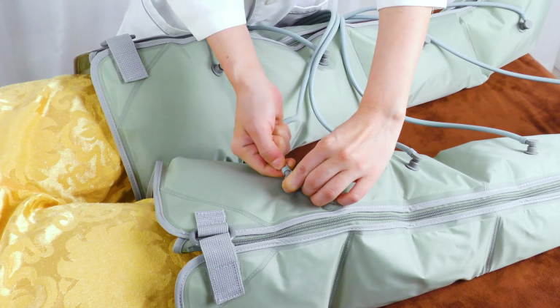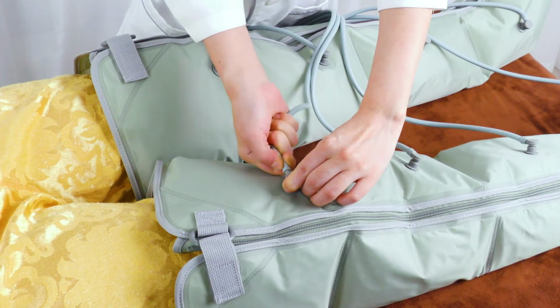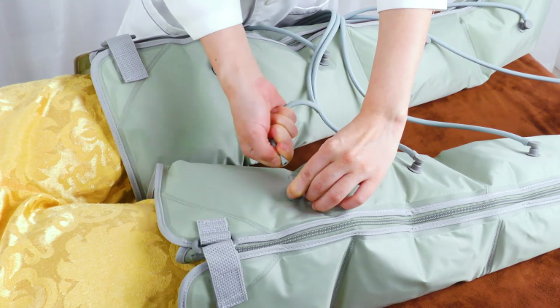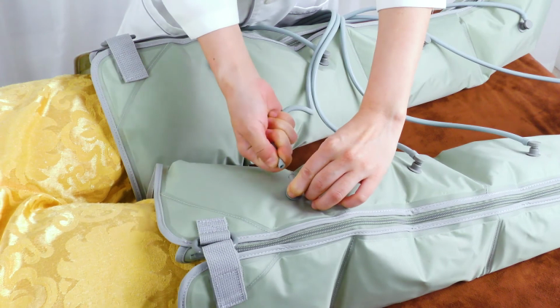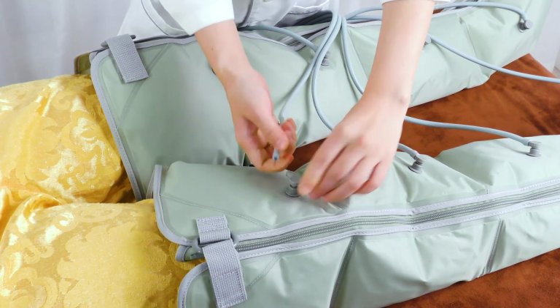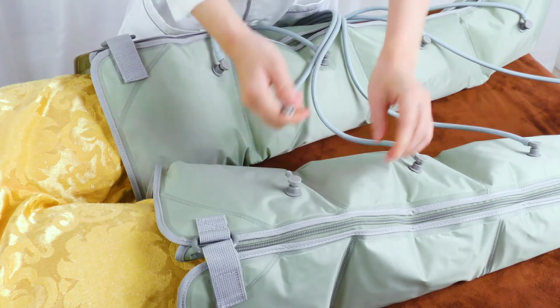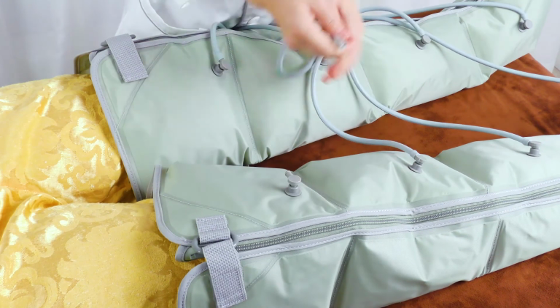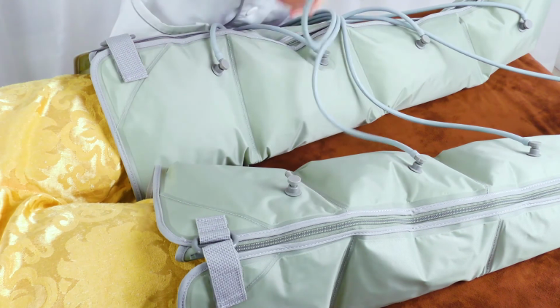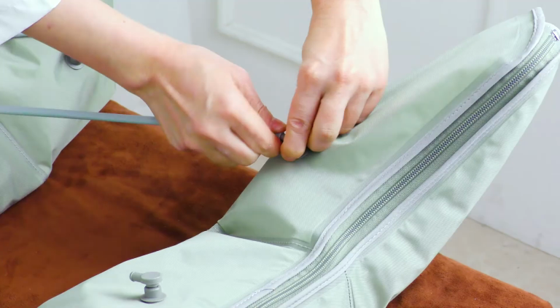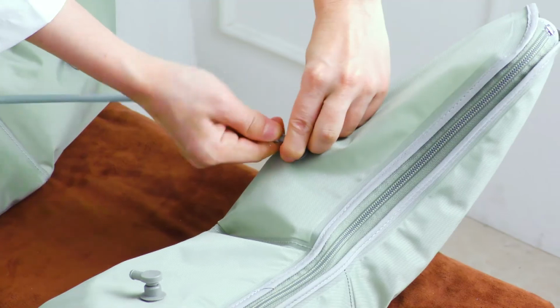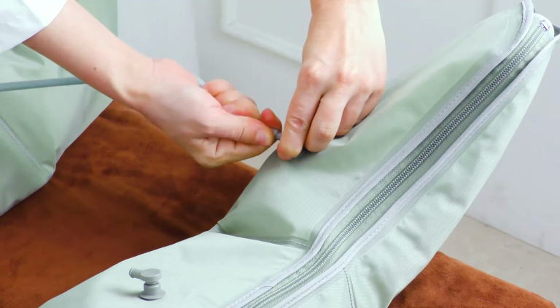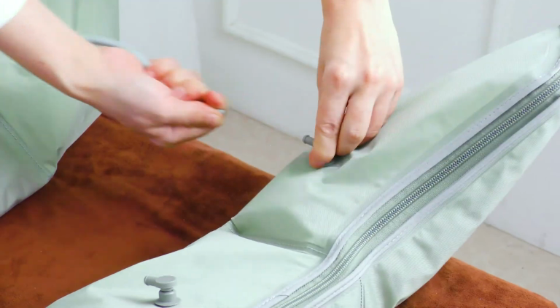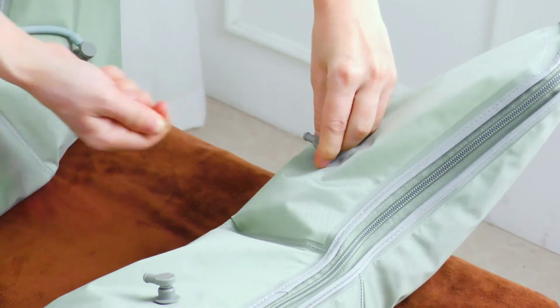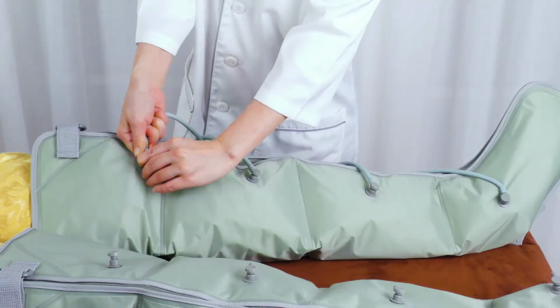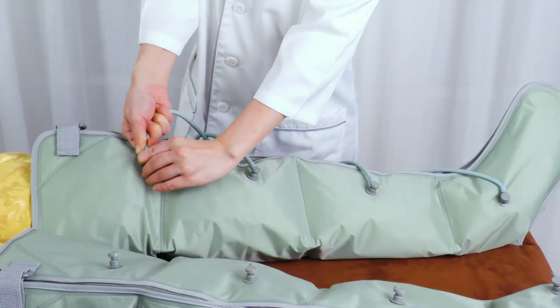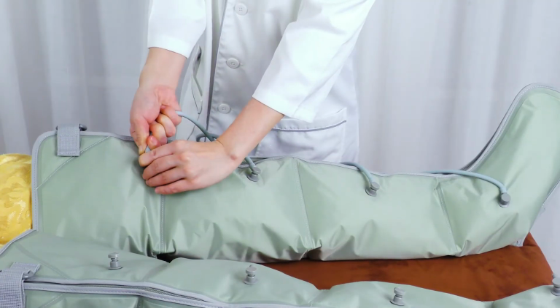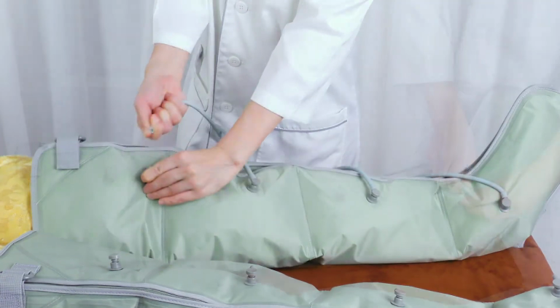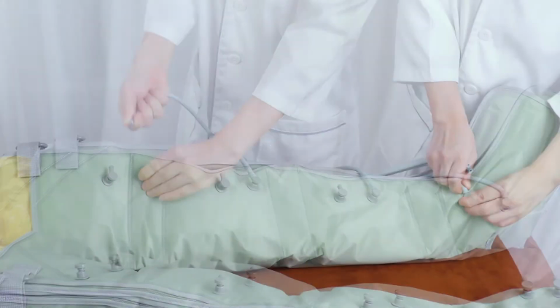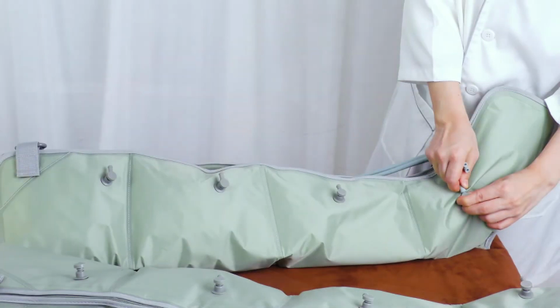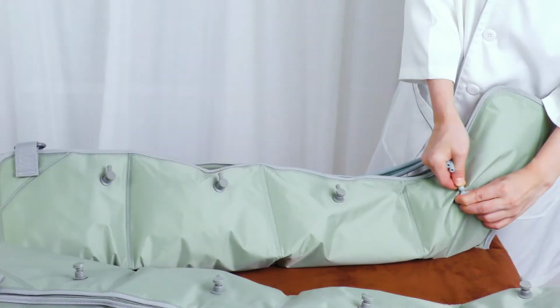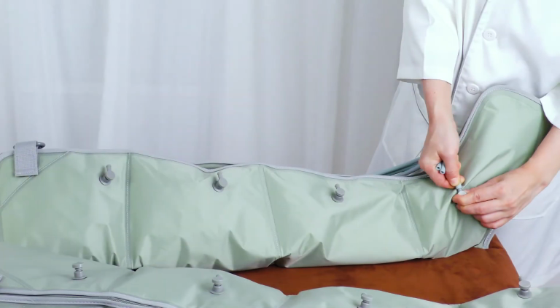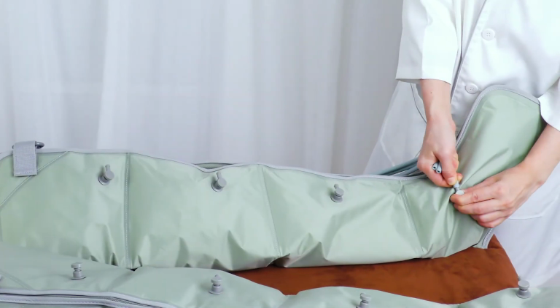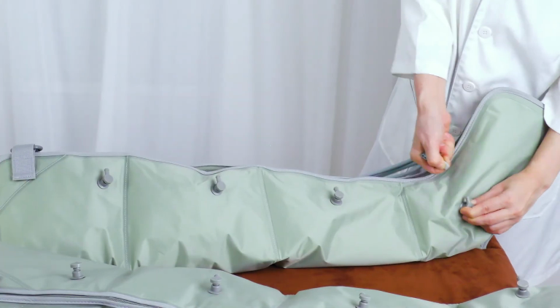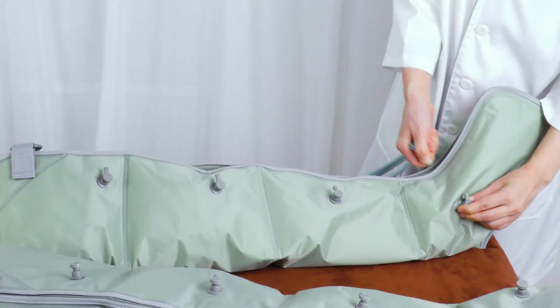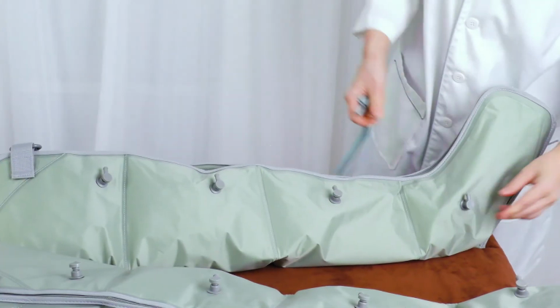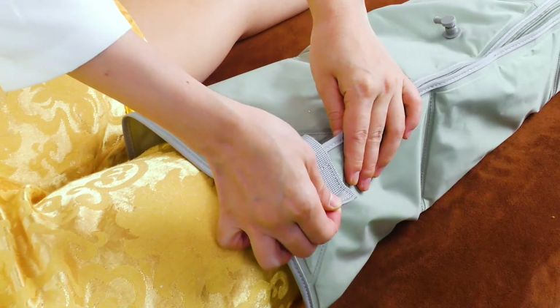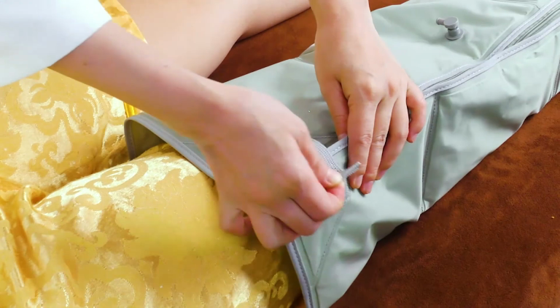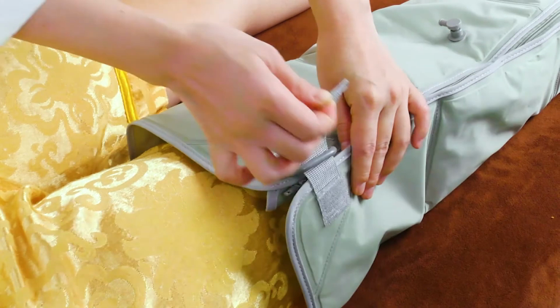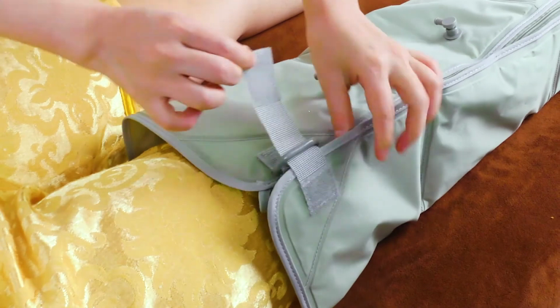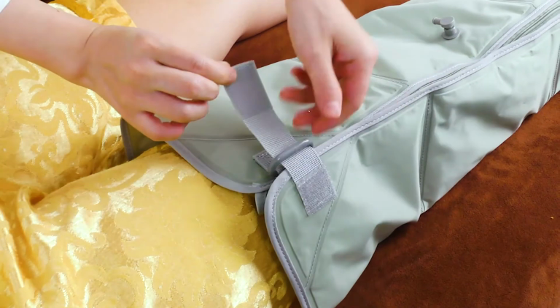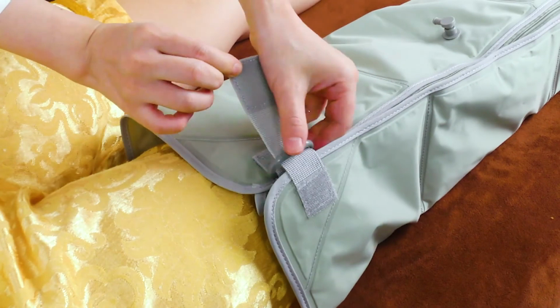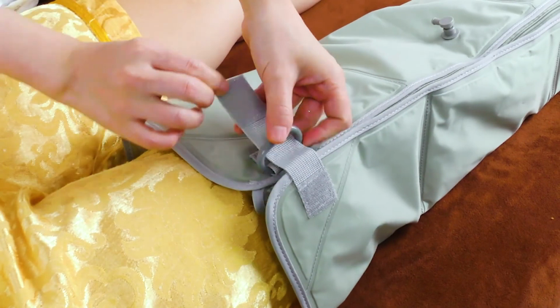Disconnect the balloon power cord with the leg balloons. Take off the leg balloons.